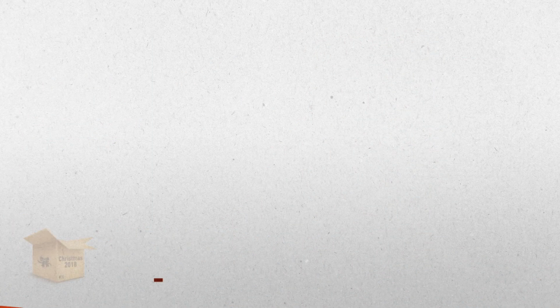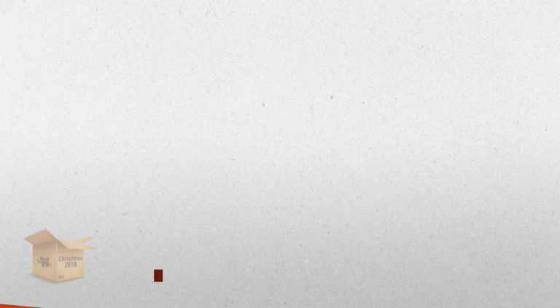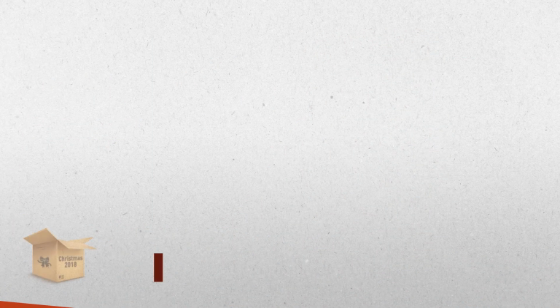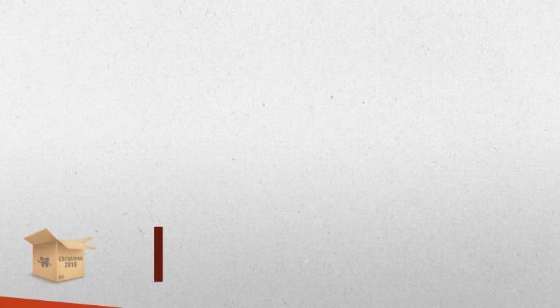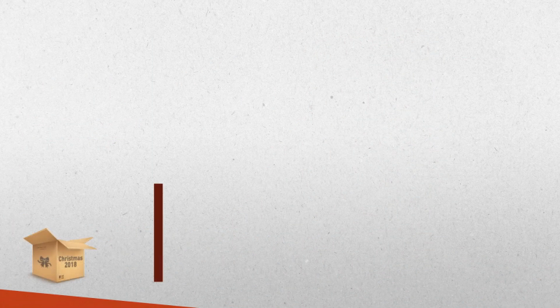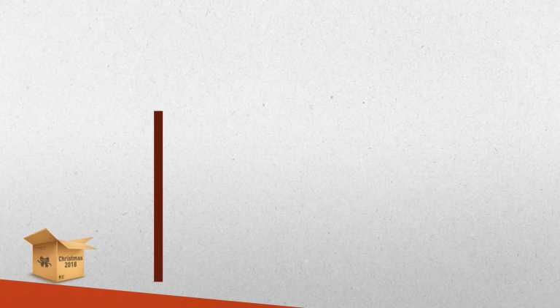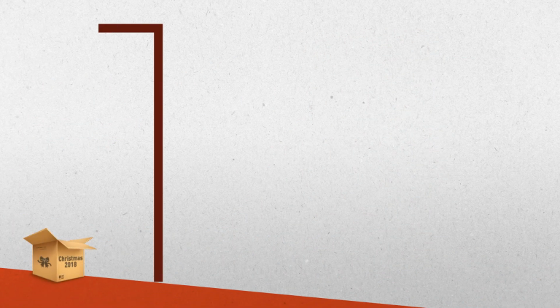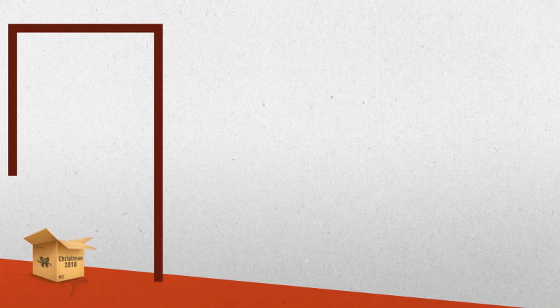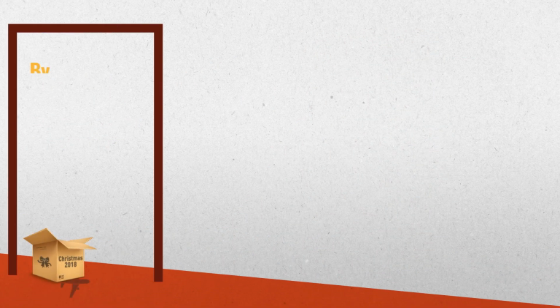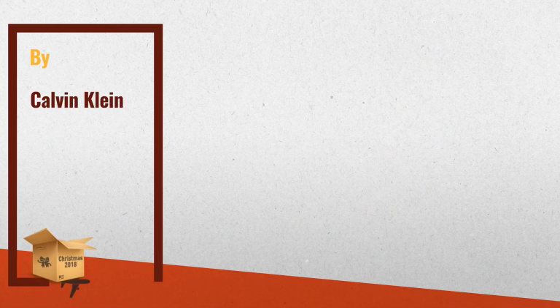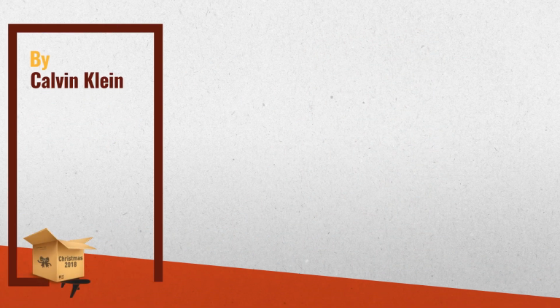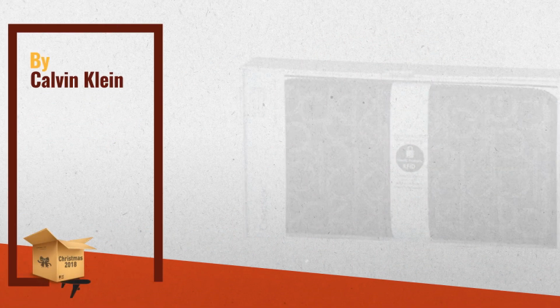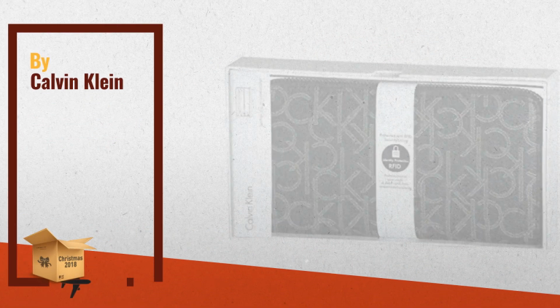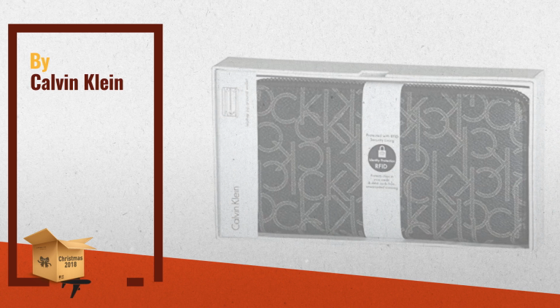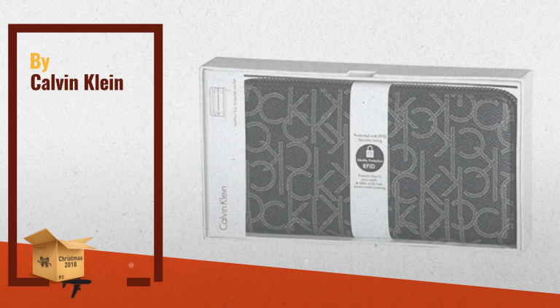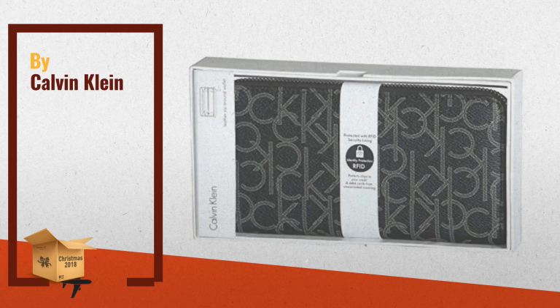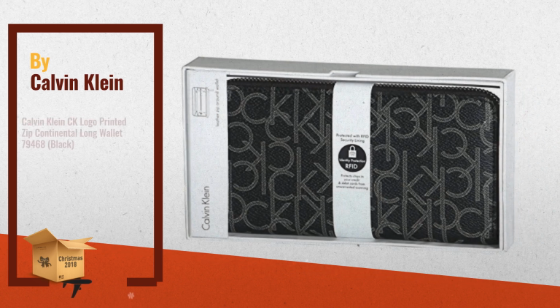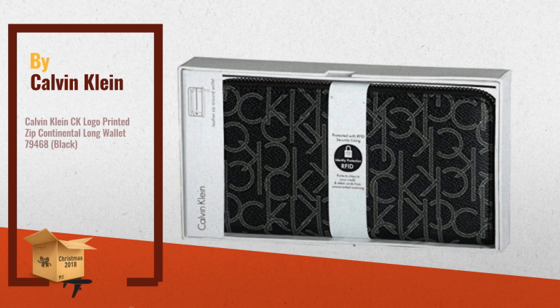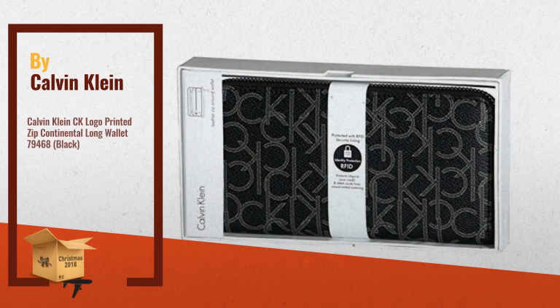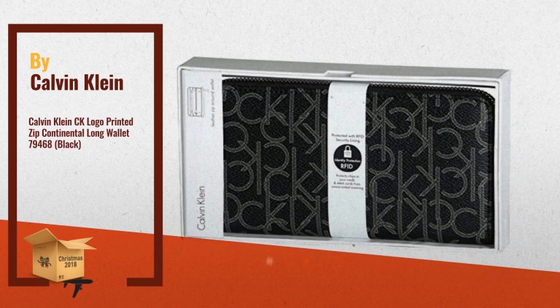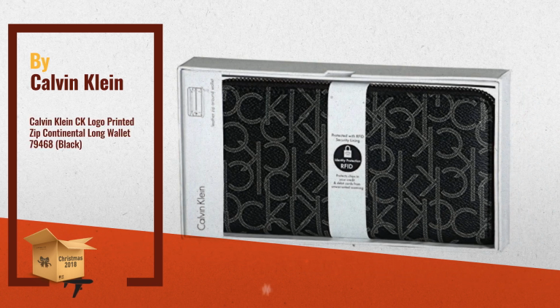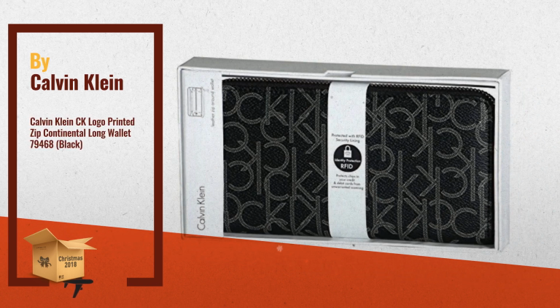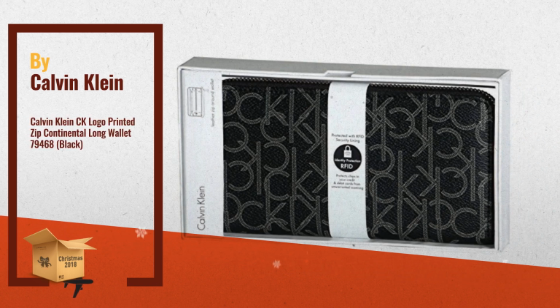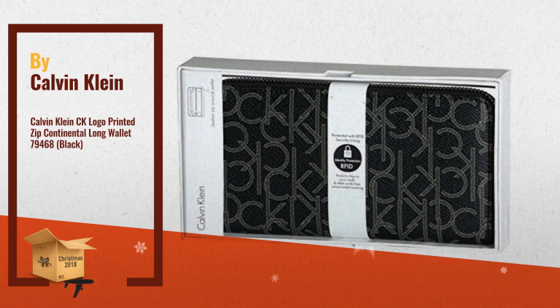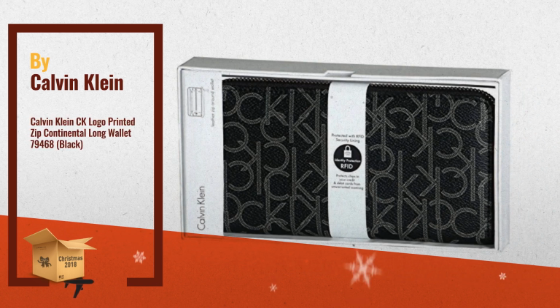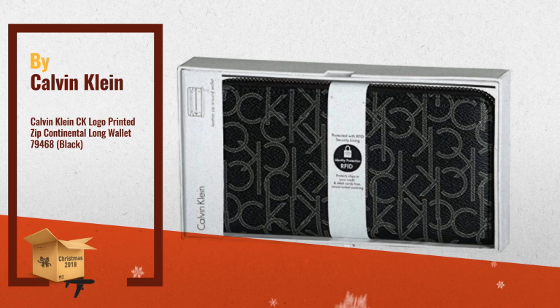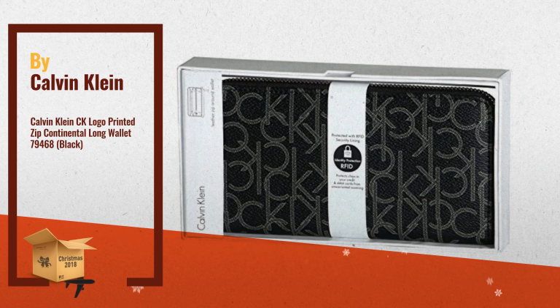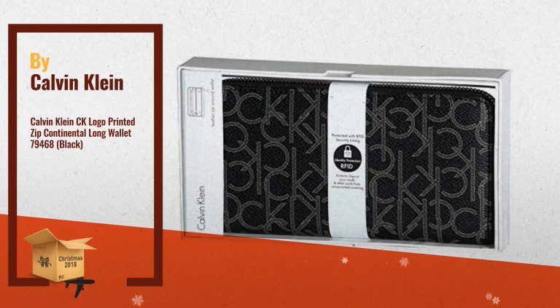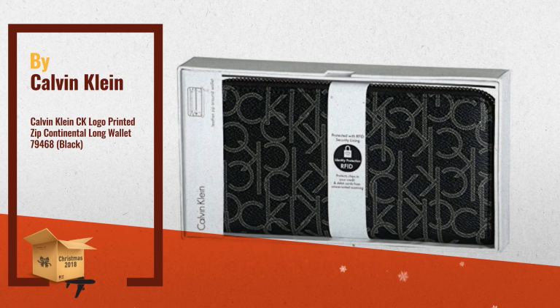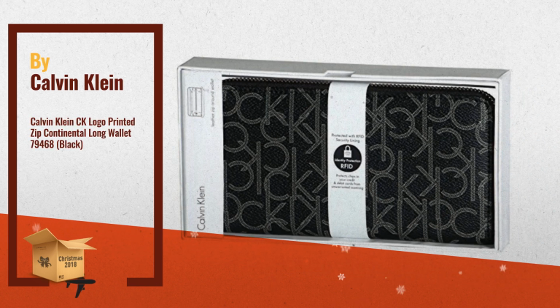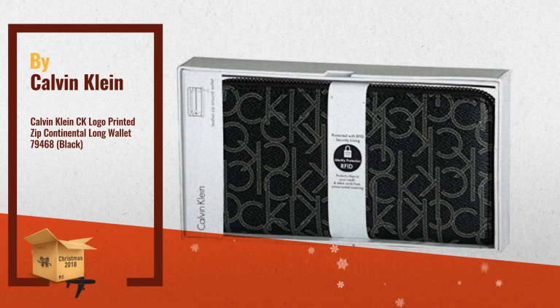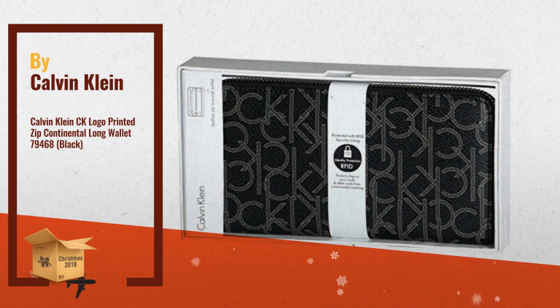Number 3: Calvin Klein CK Logo Printed Zip Continental Long Wallet.